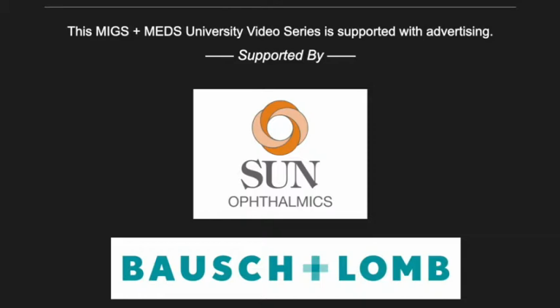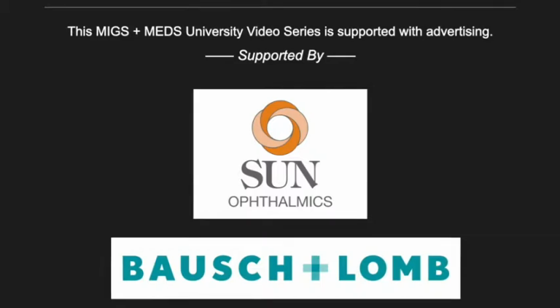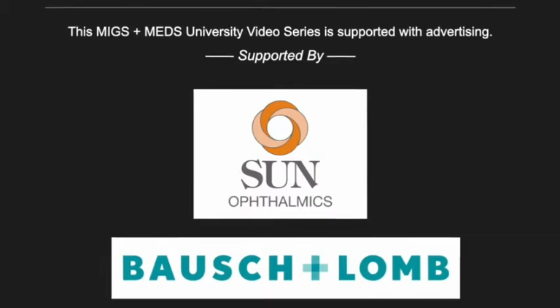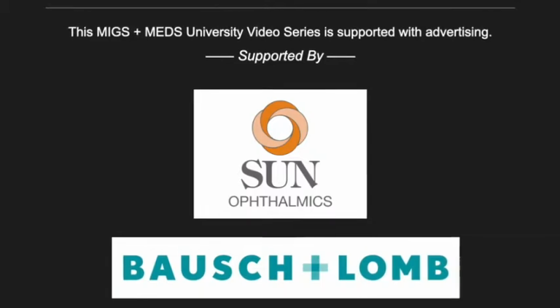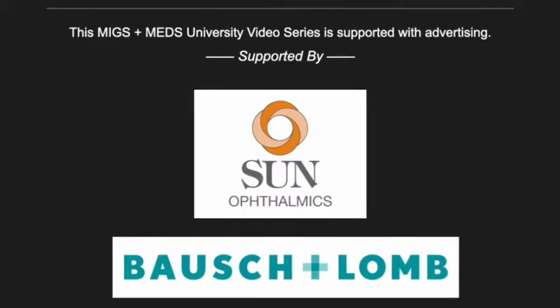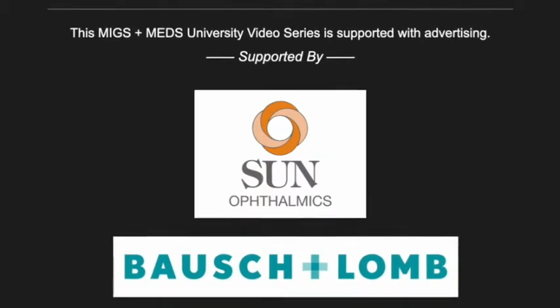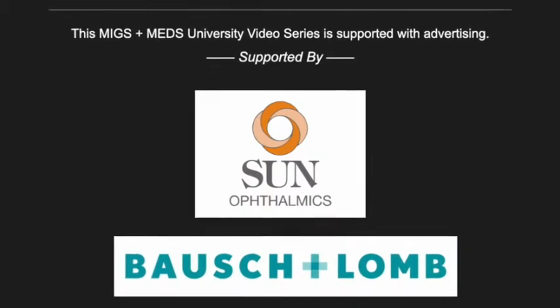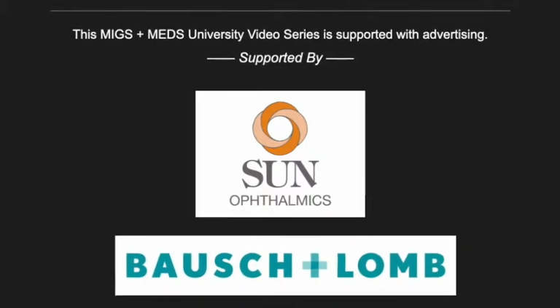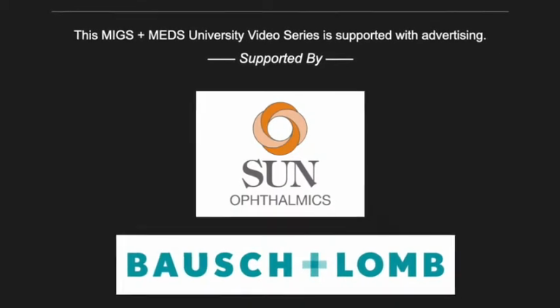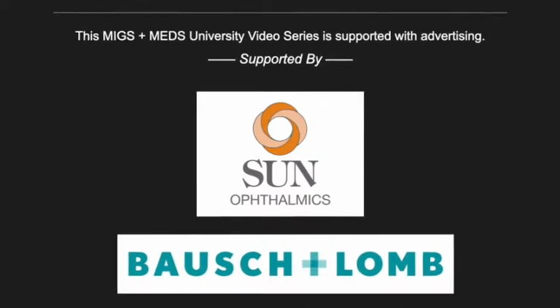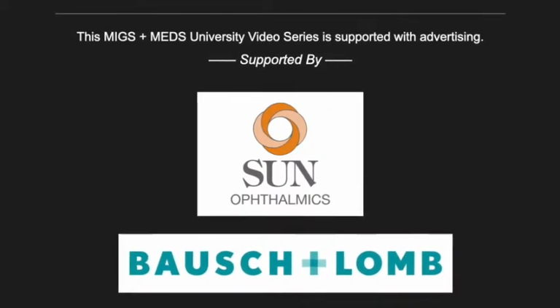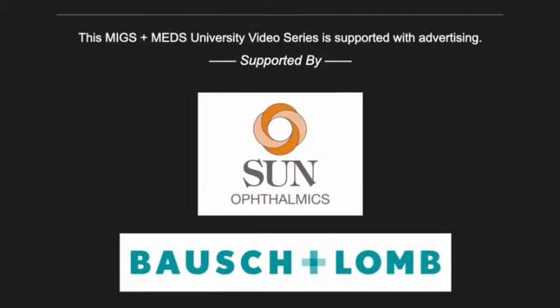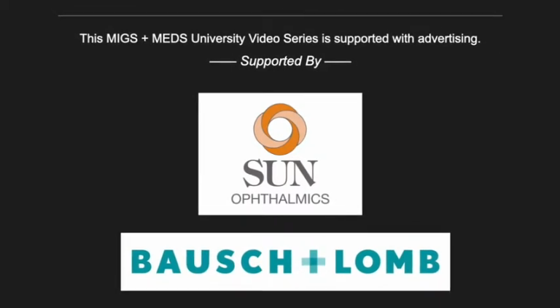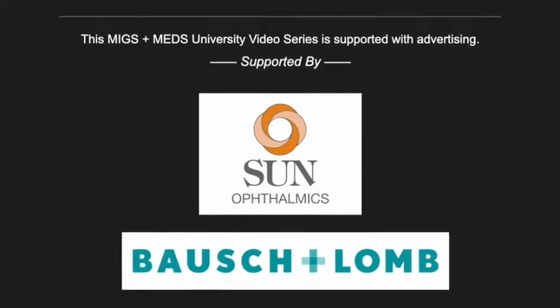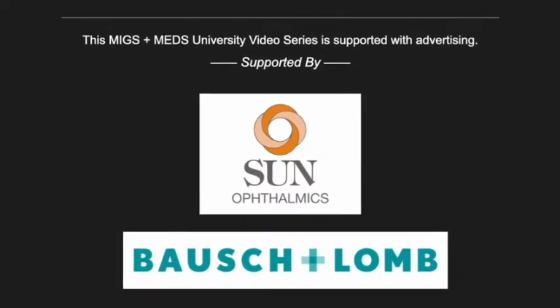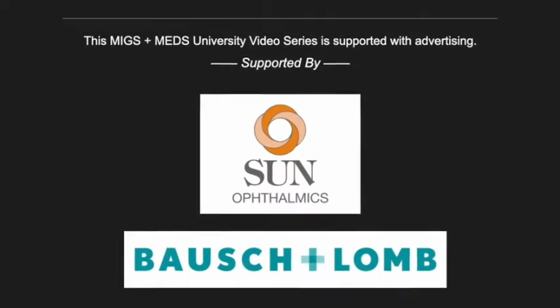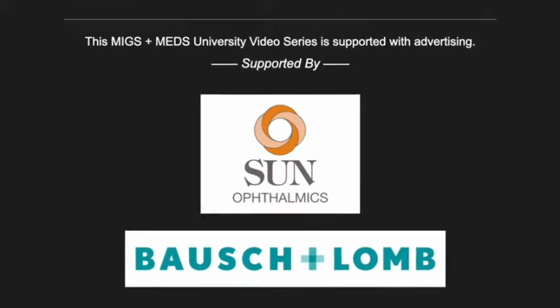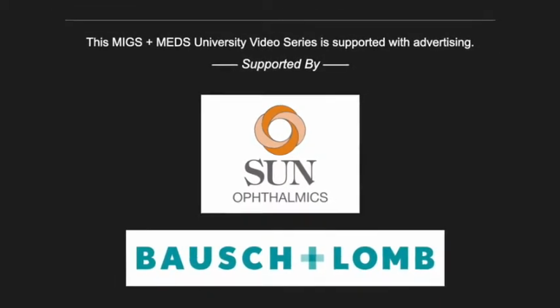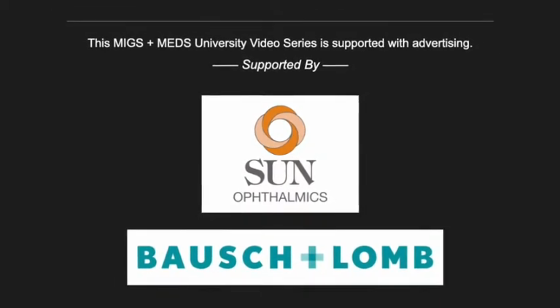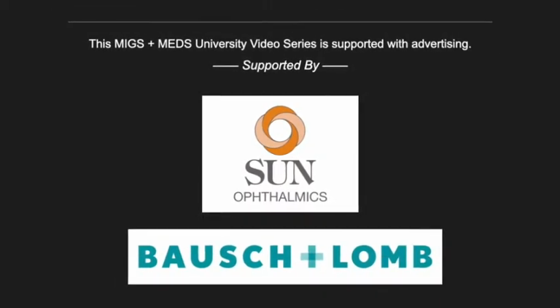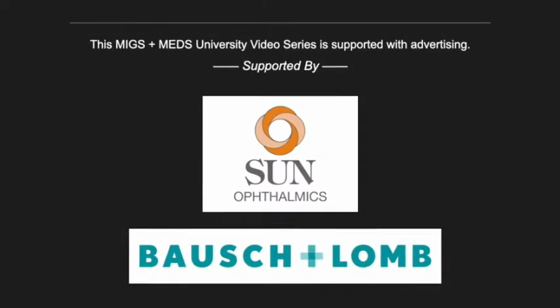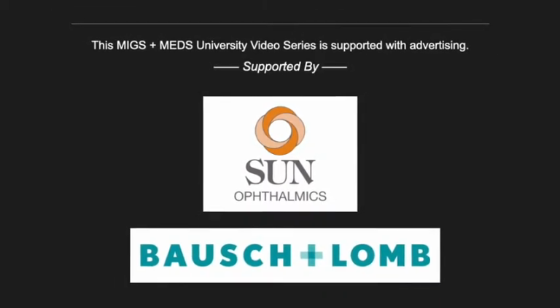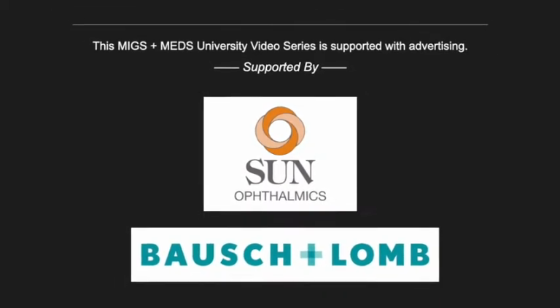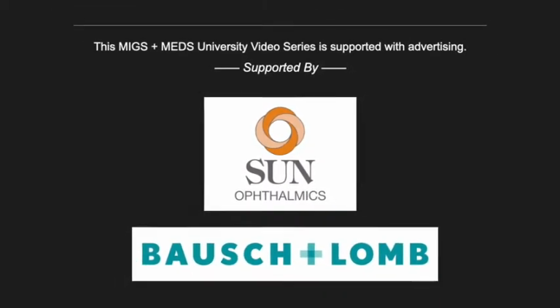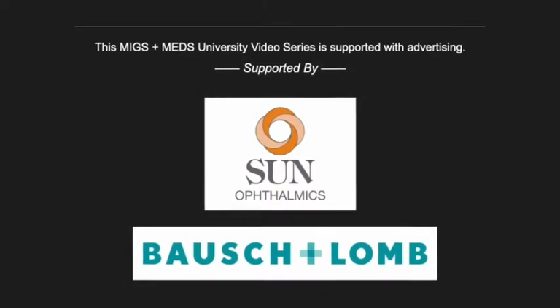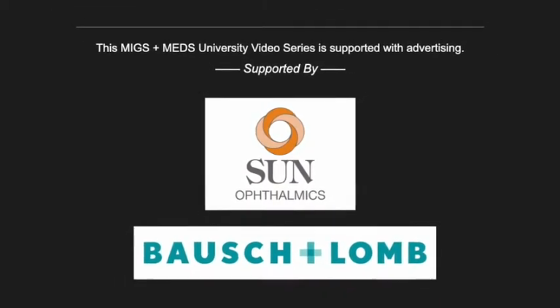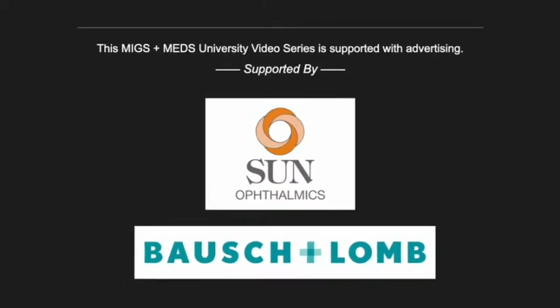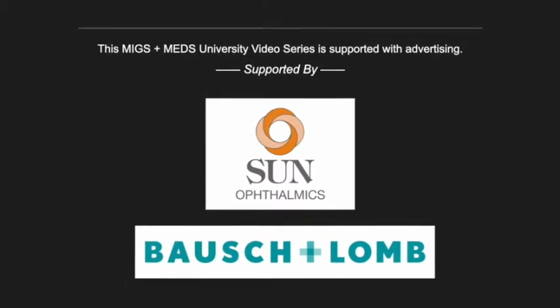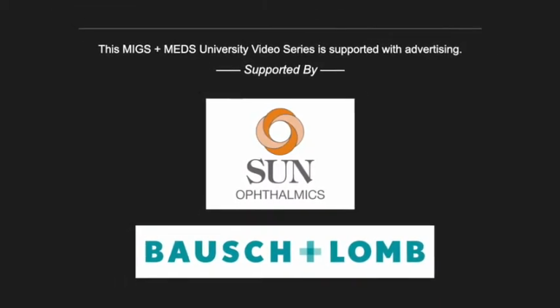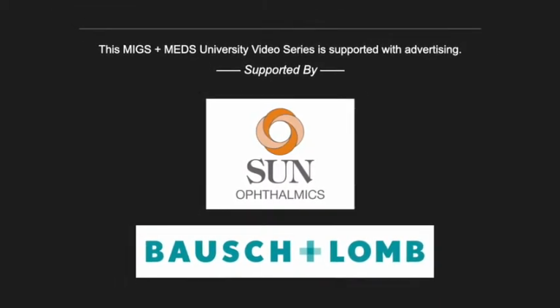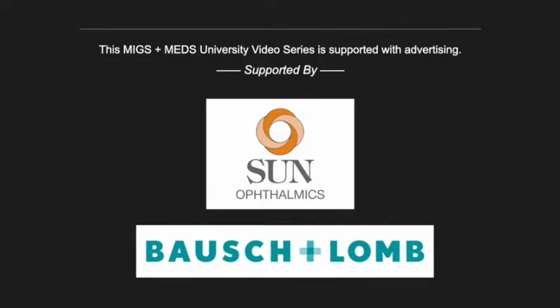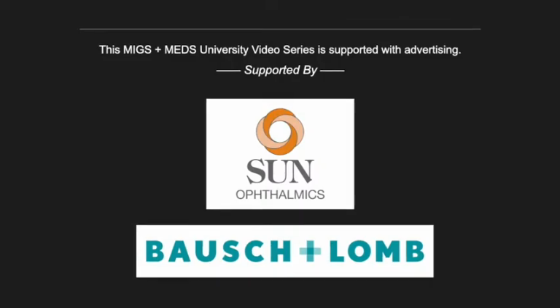This MIGS and MEDS University video series is supported by Synophthalmics and Bausch & Lomb.